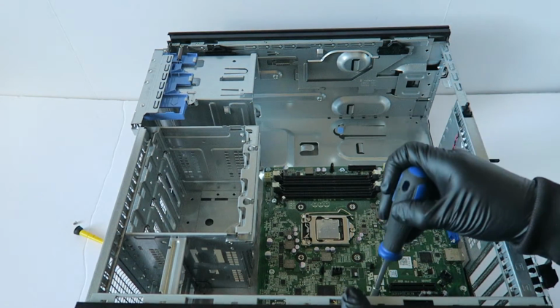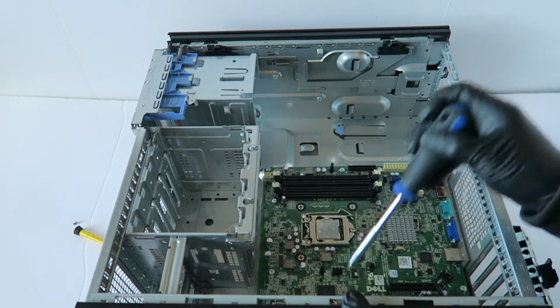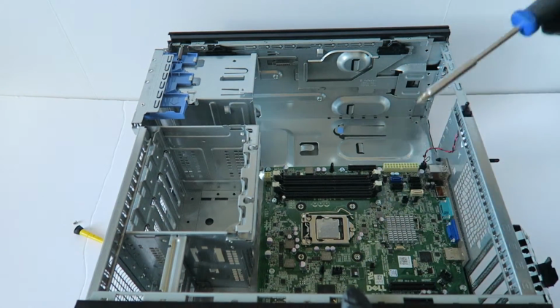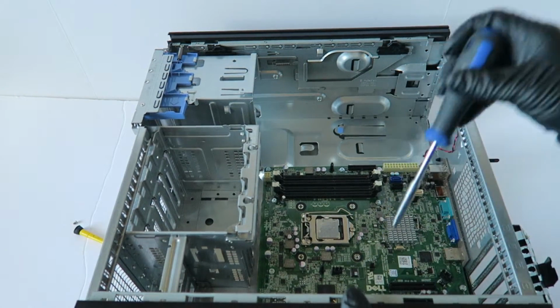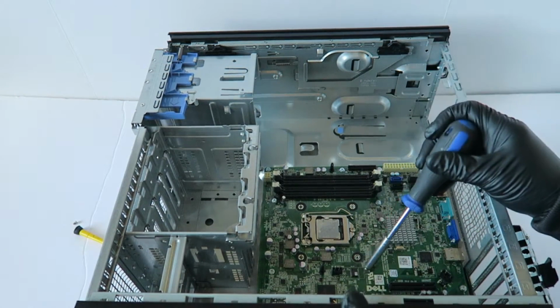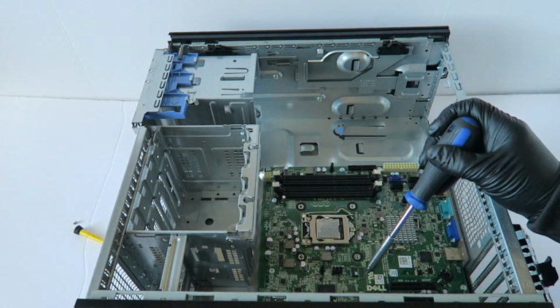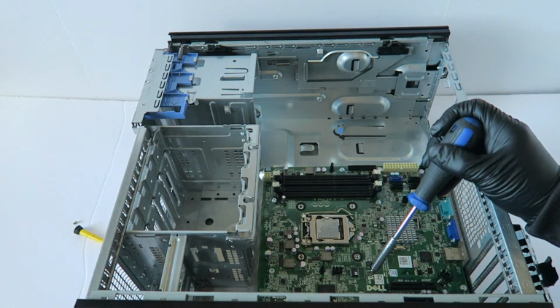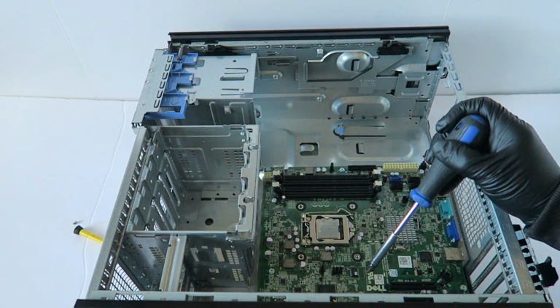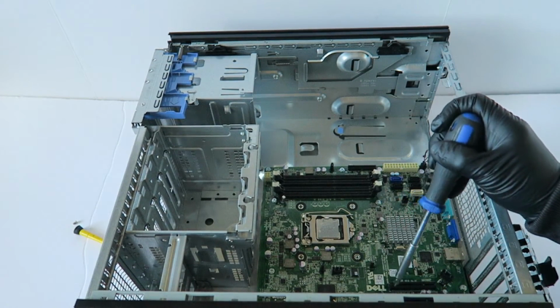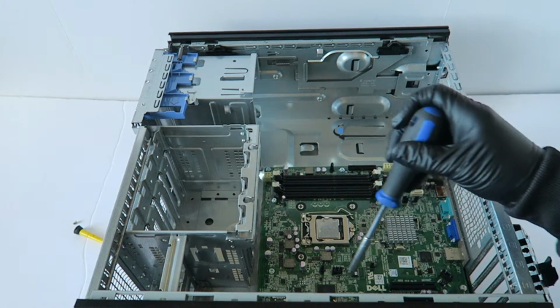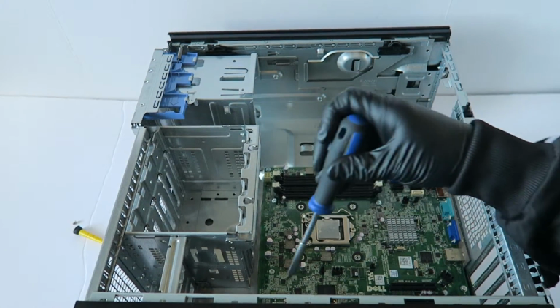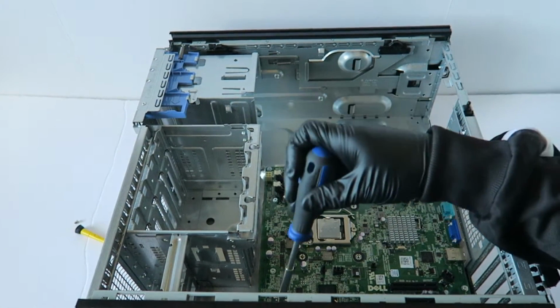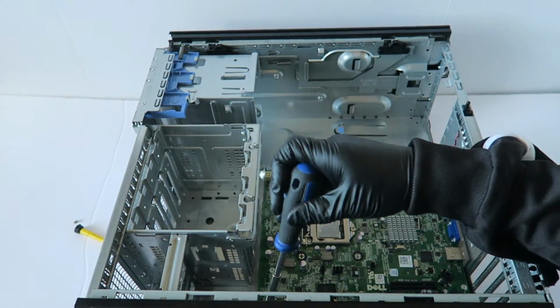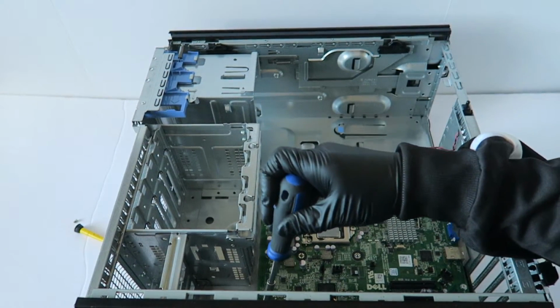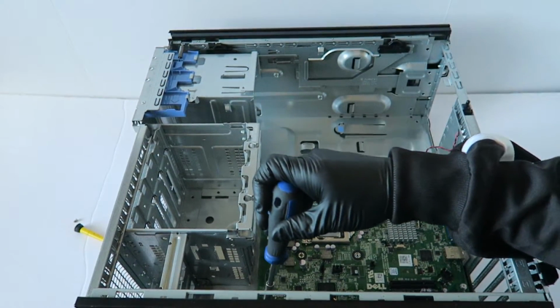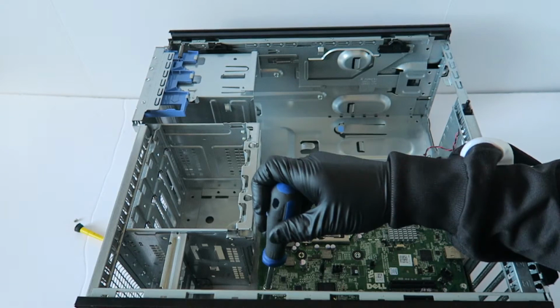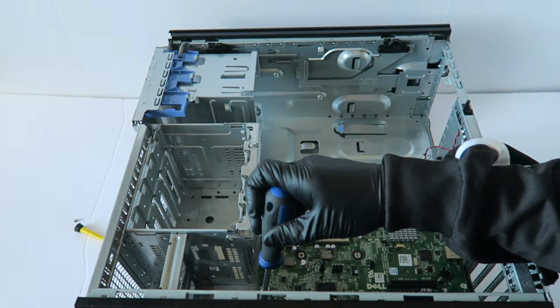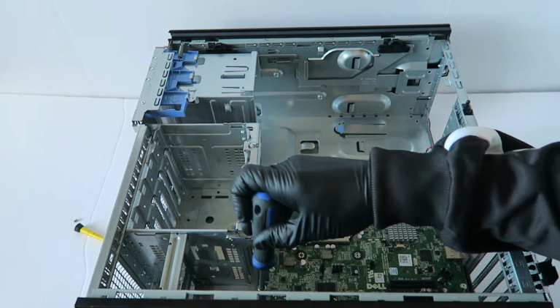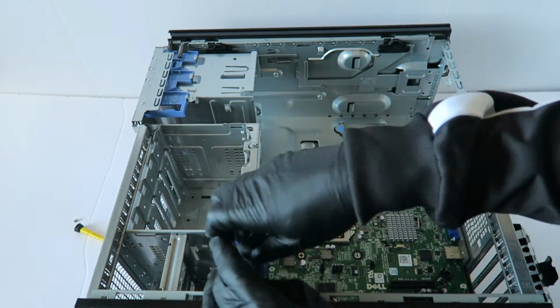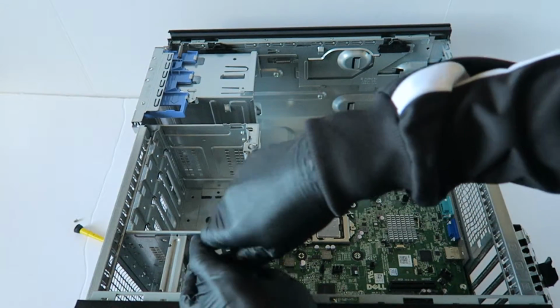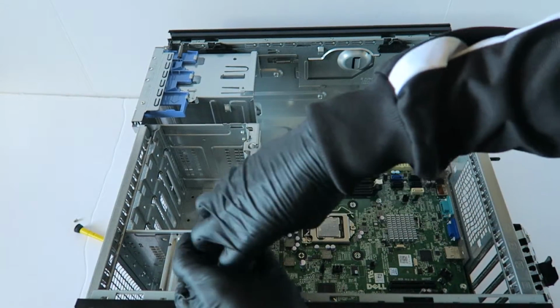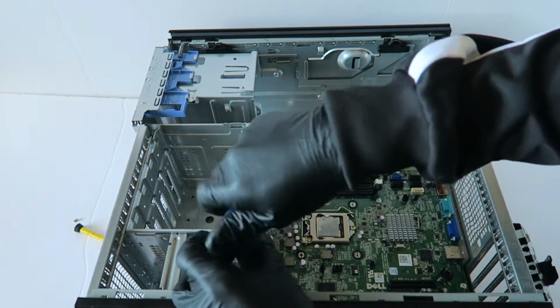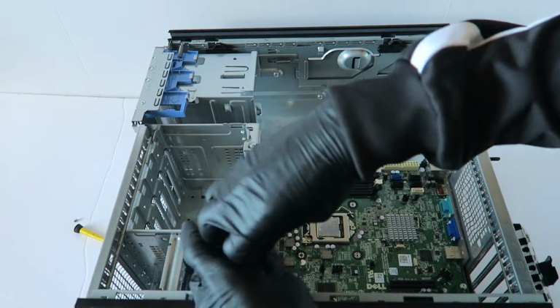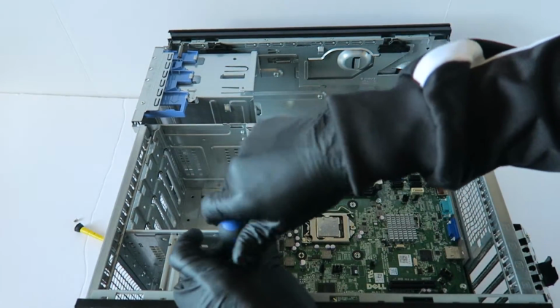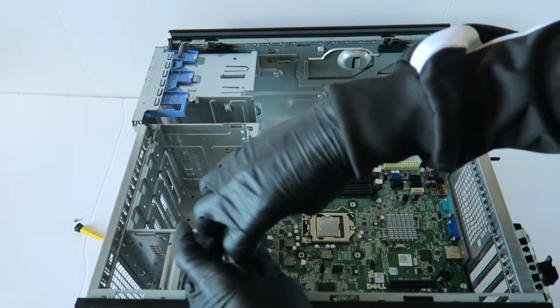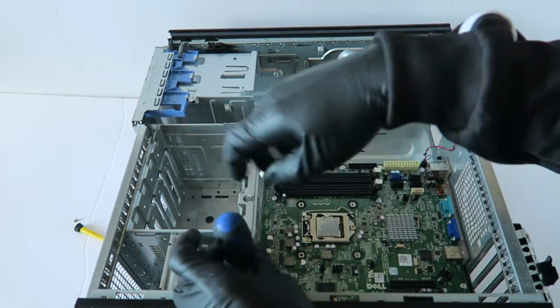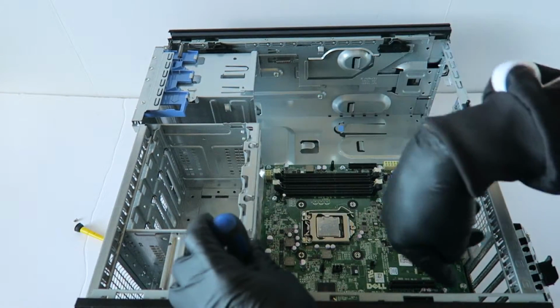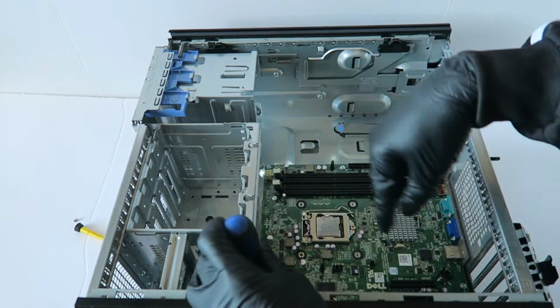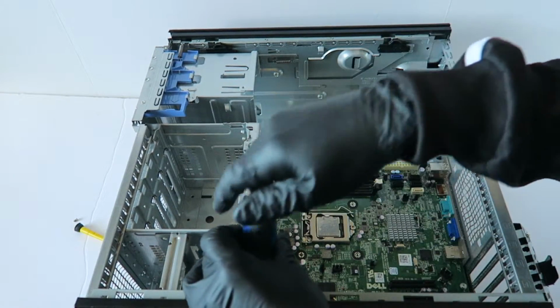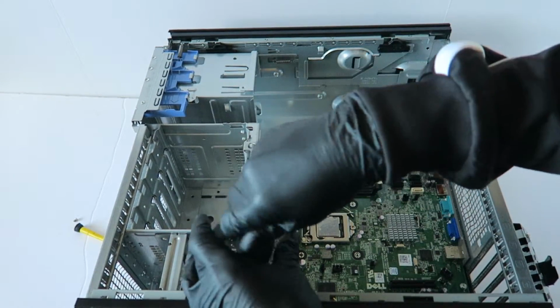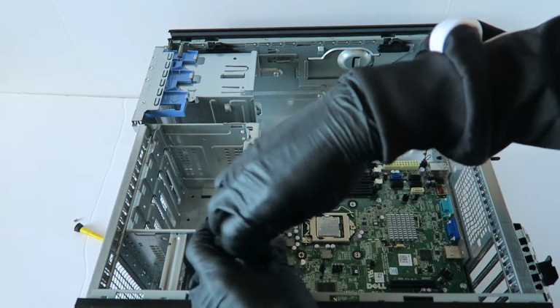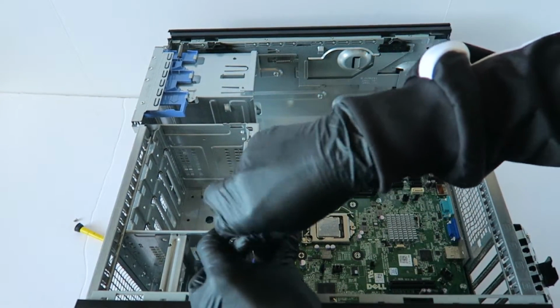I'm going to start from the bottom and remove the screws in the bottom to free the motherboard.